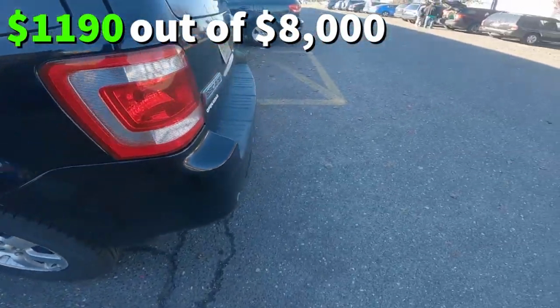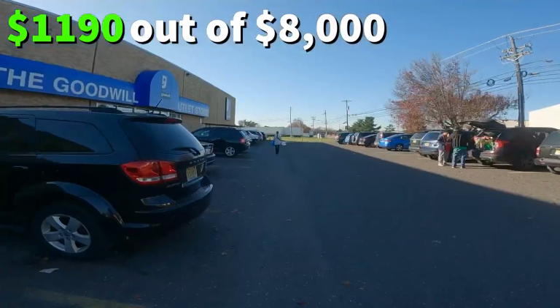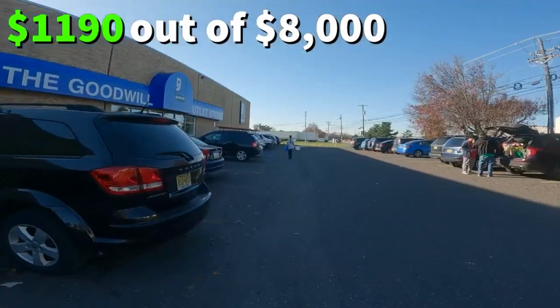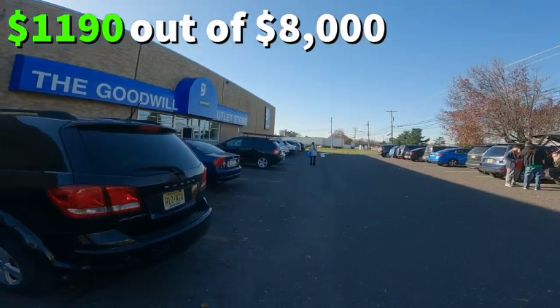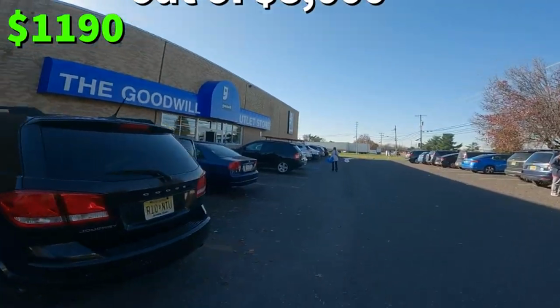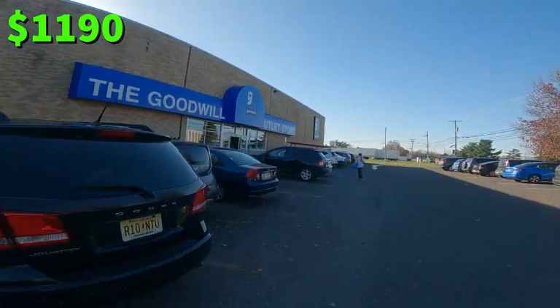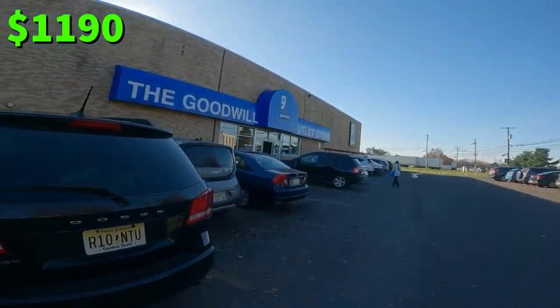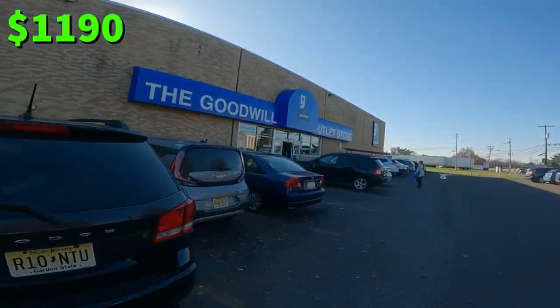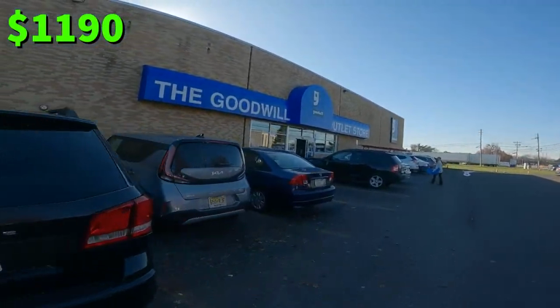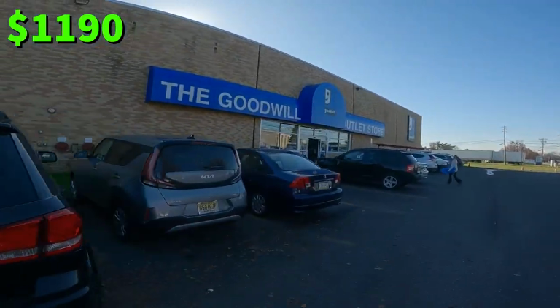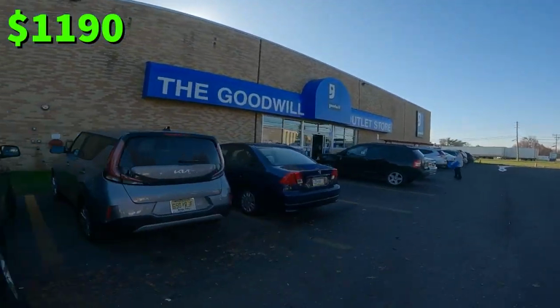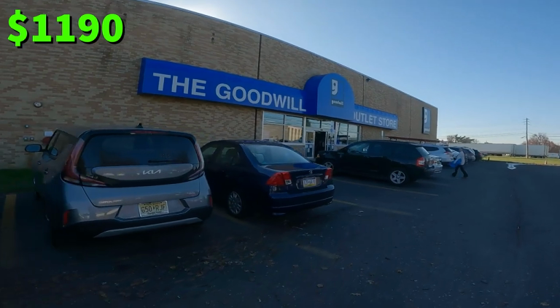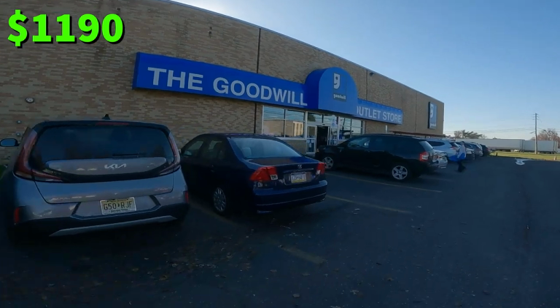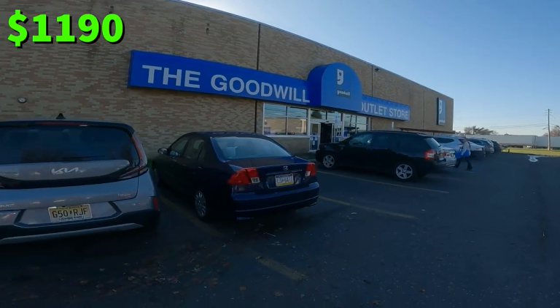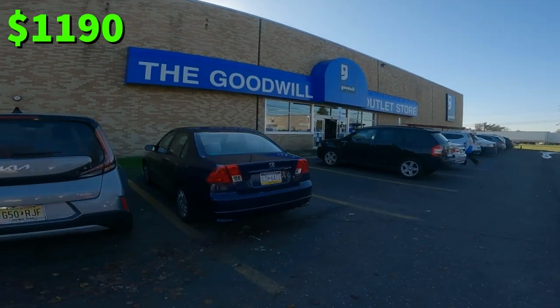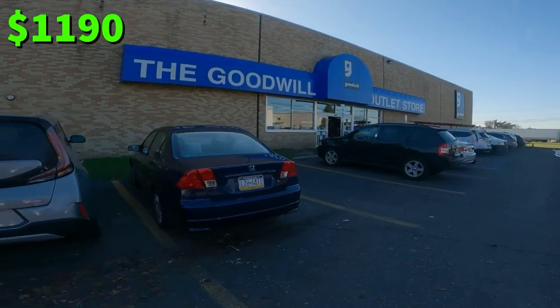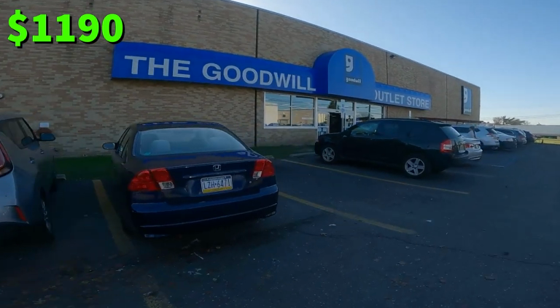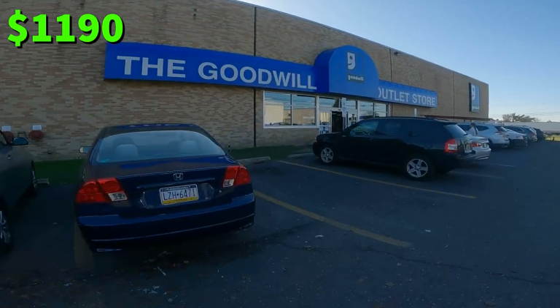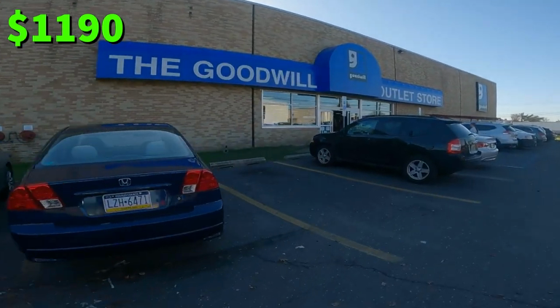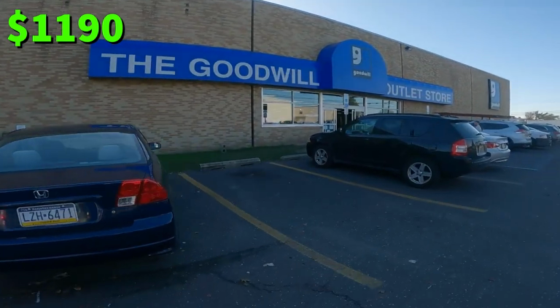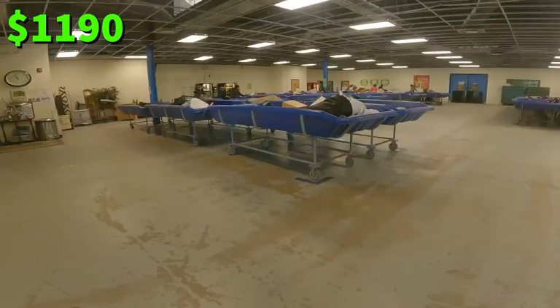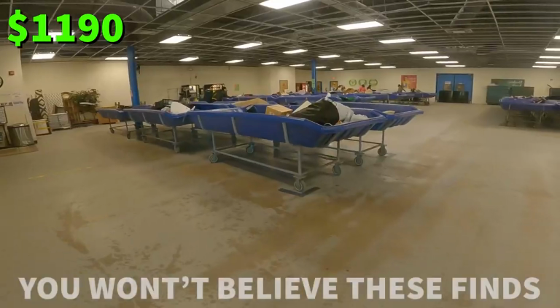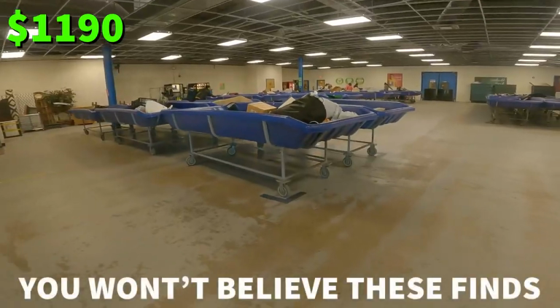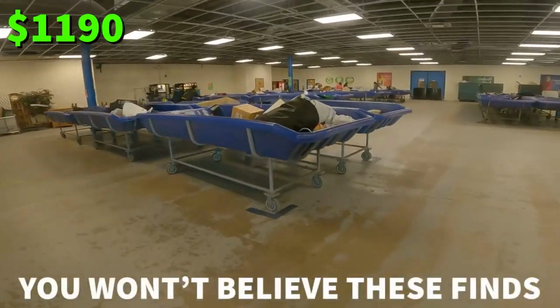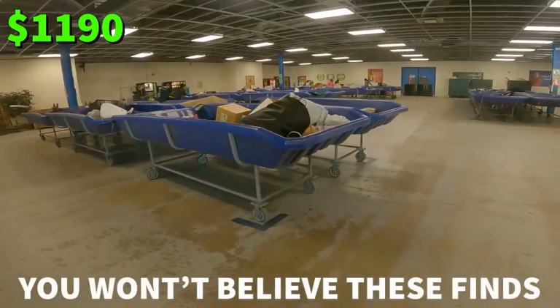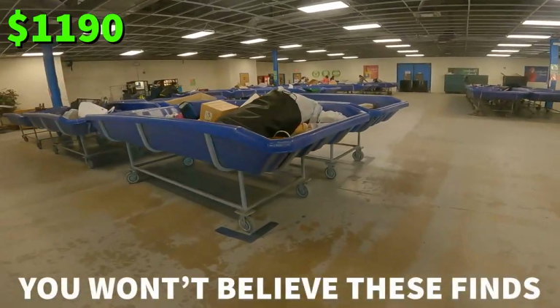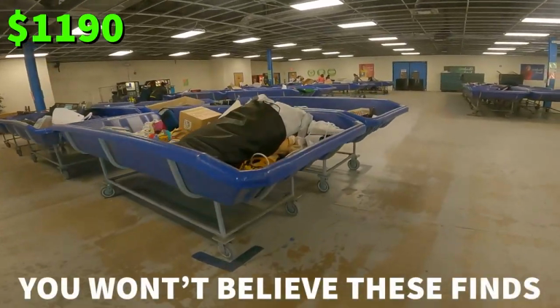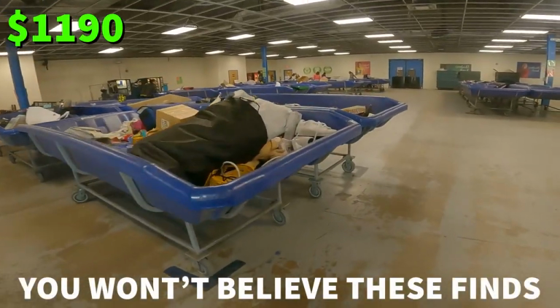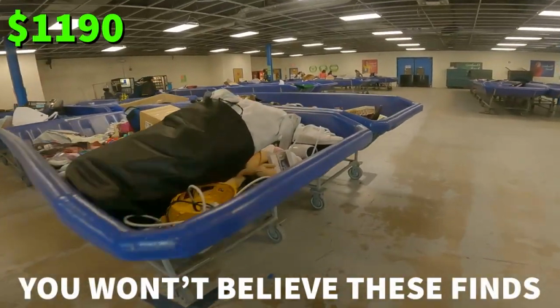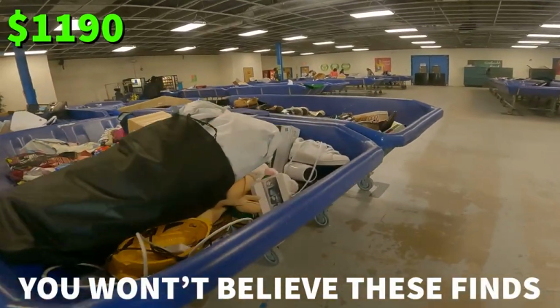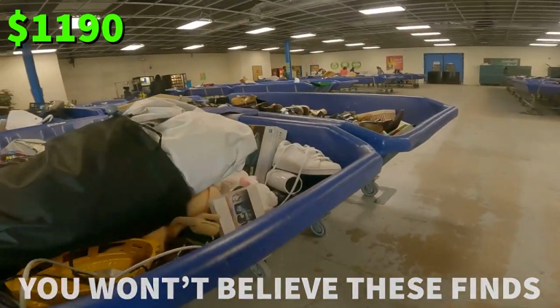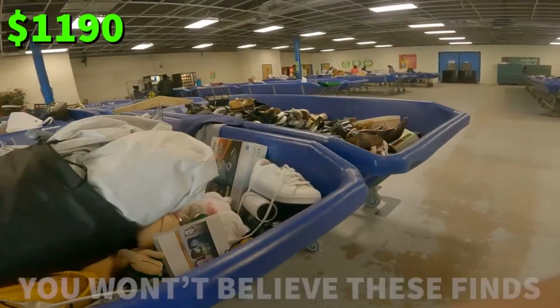Emma's already going inside, but we are actually at the good old bins, and hopefully we can find some stuff to flip in here. I think so, because I feel like I saw people walk out with carts.